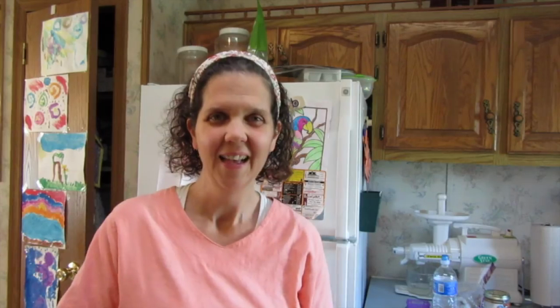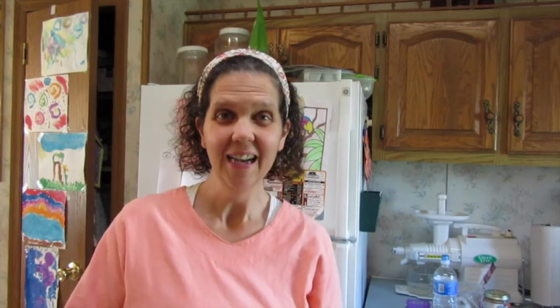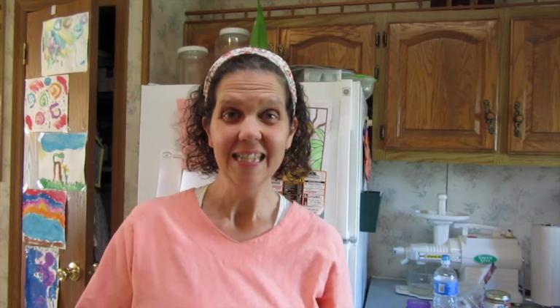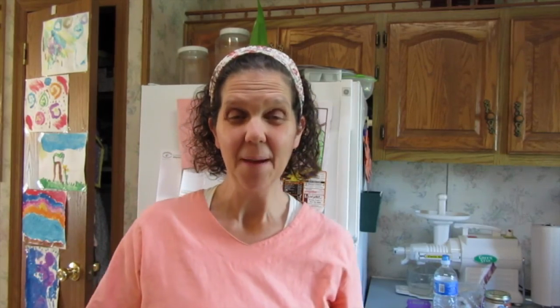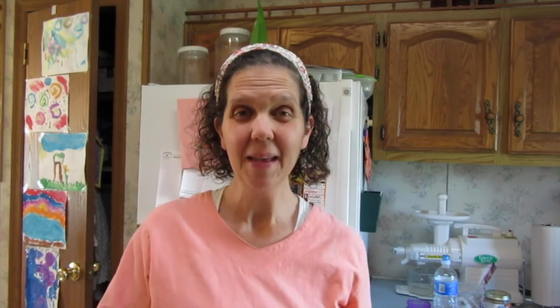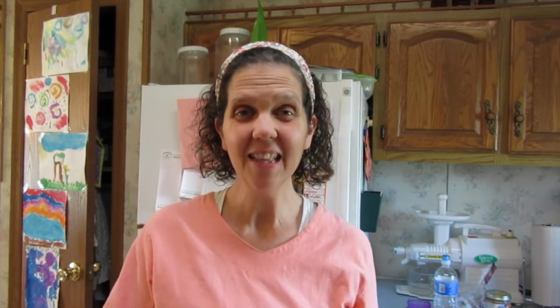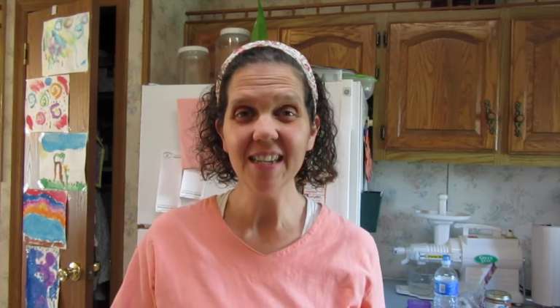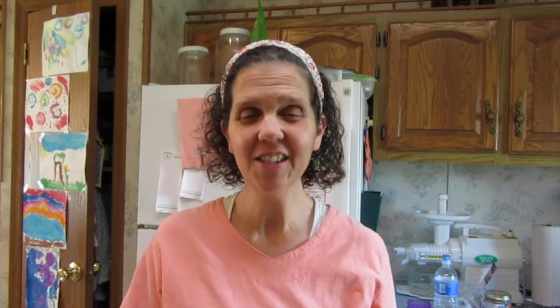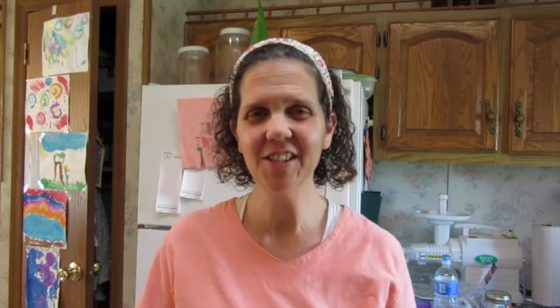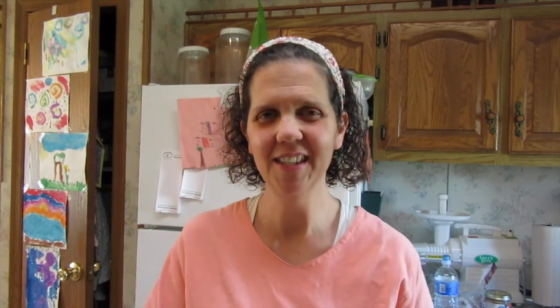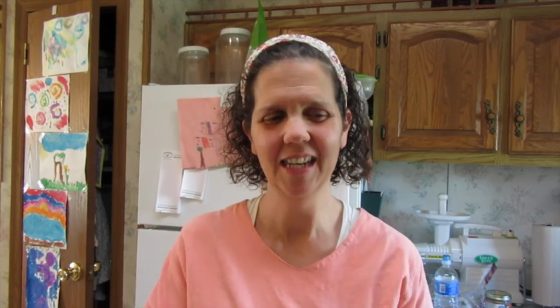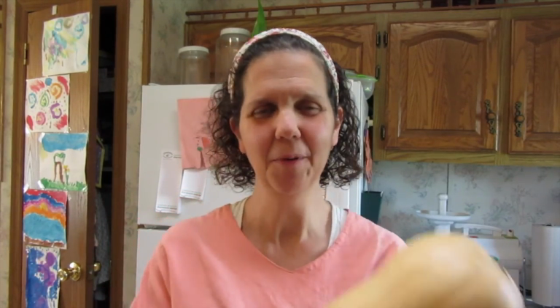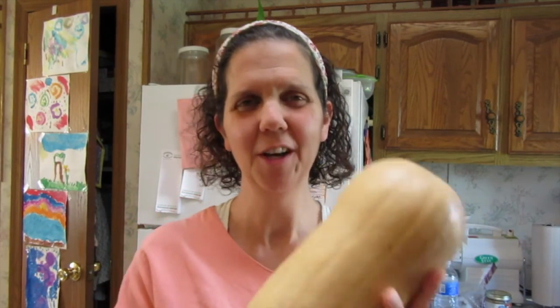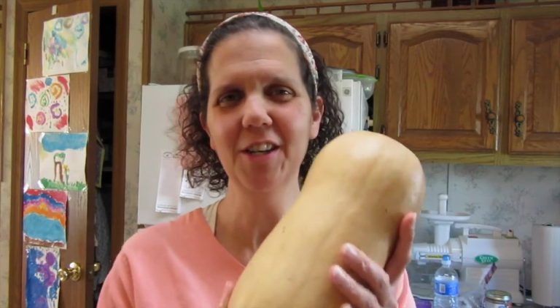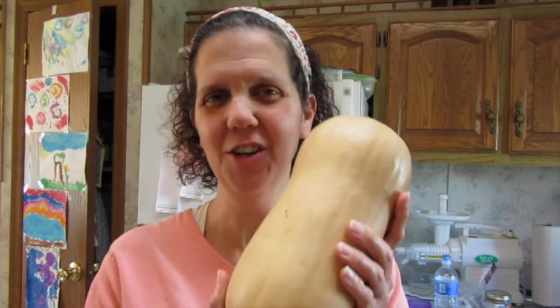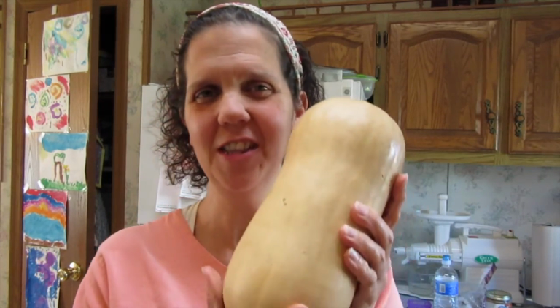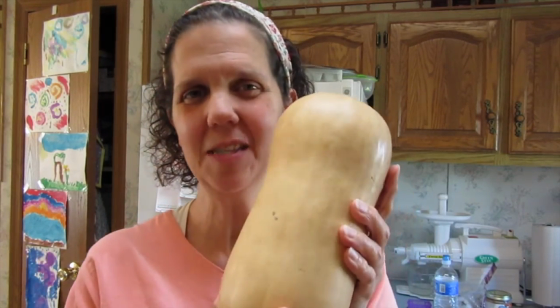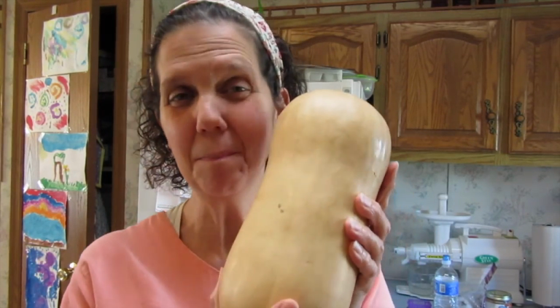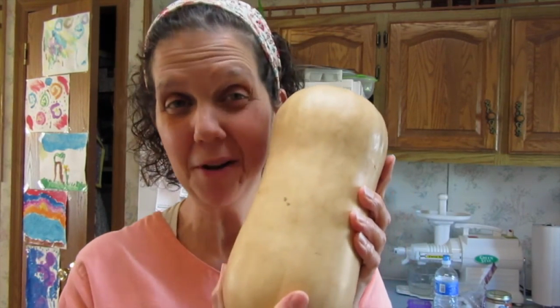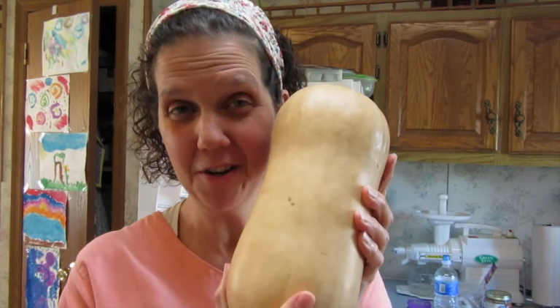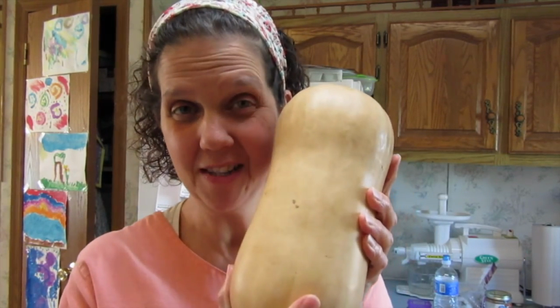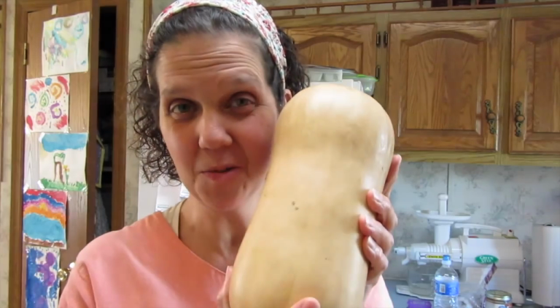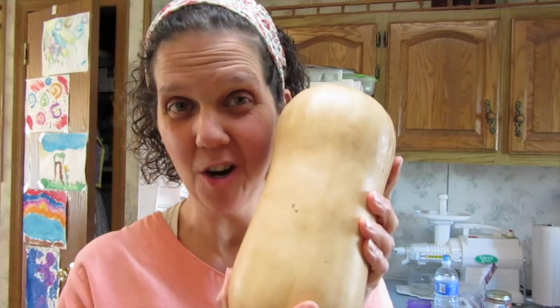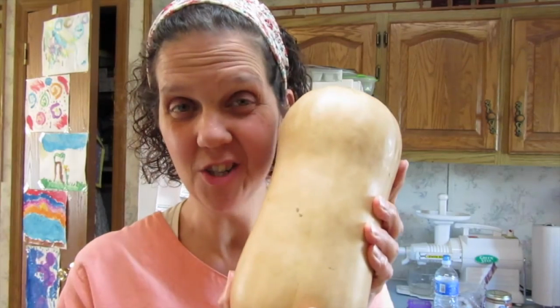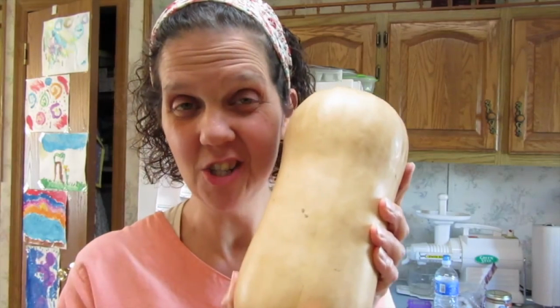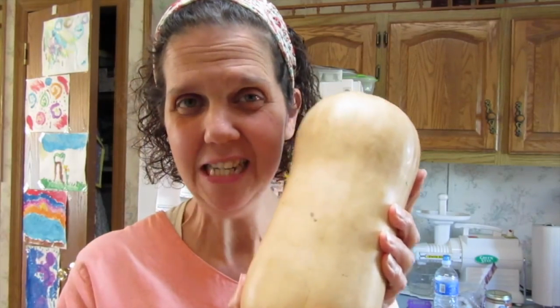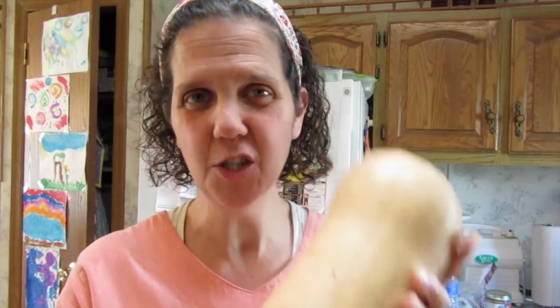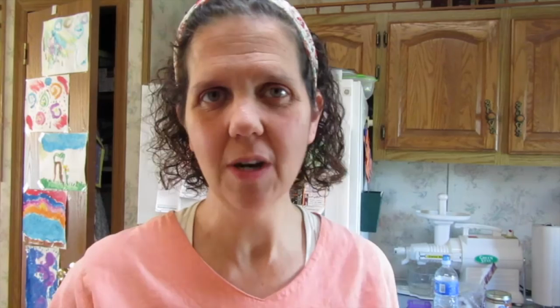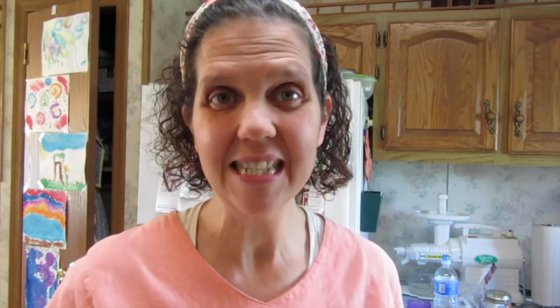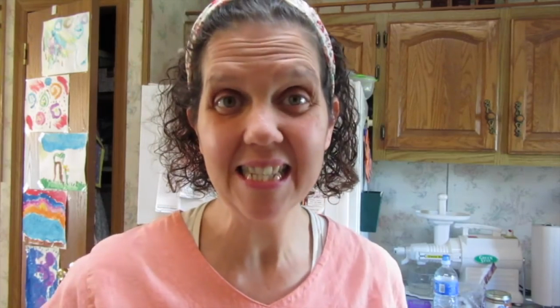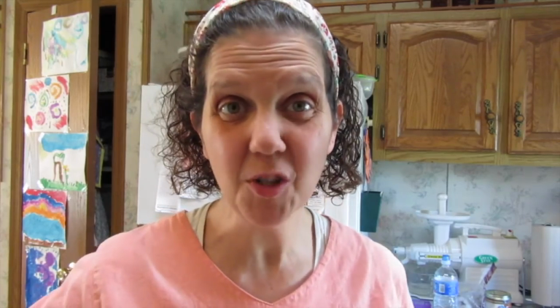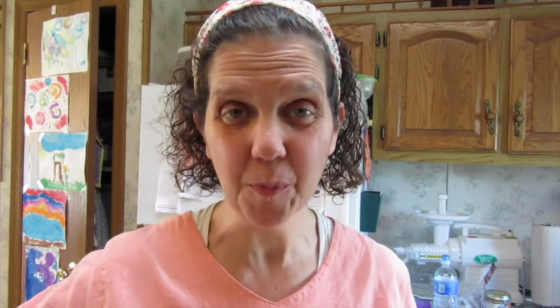Time to make lunch. I'm going to turn this butternut squash into a soup.